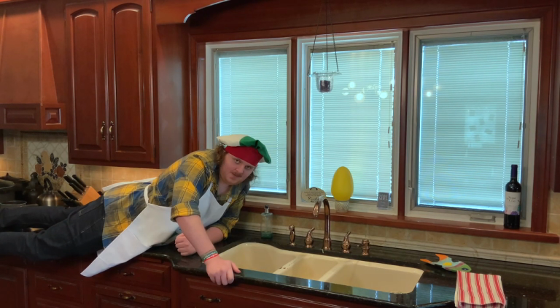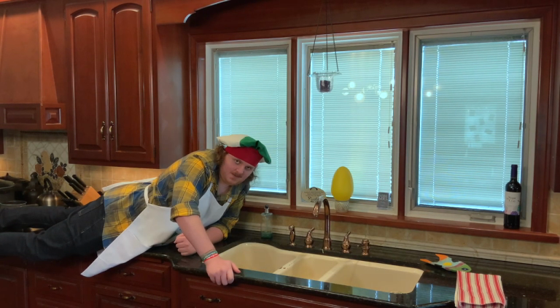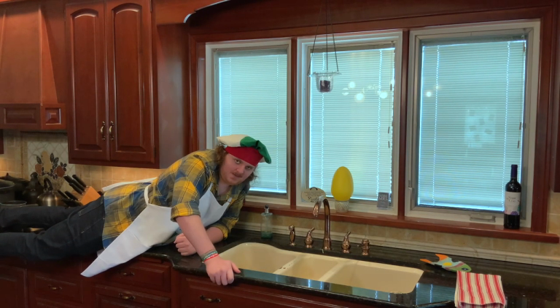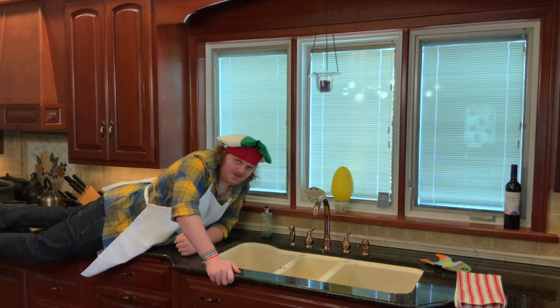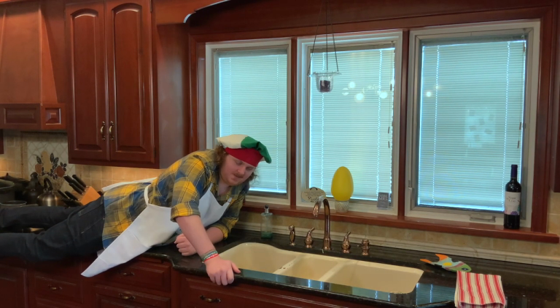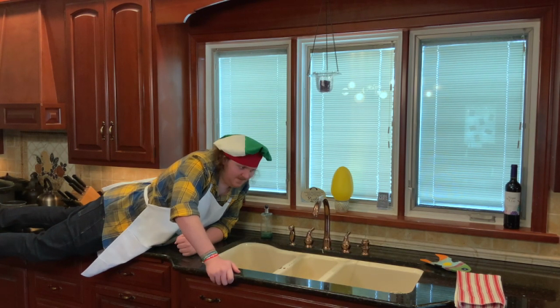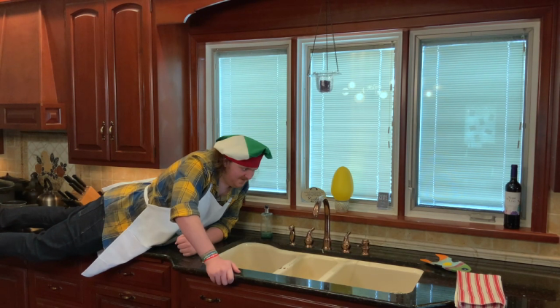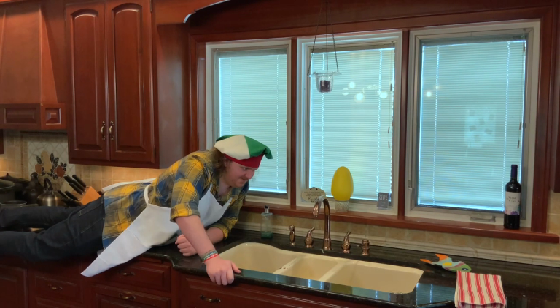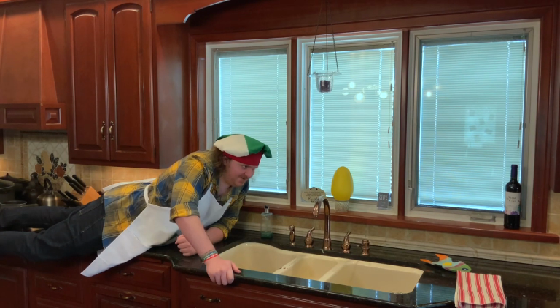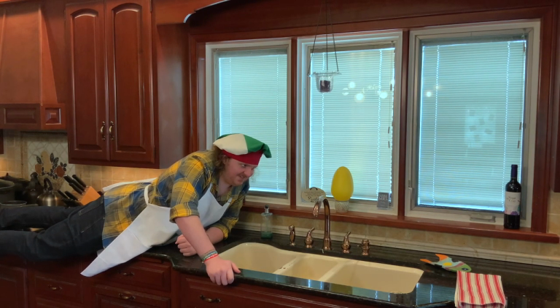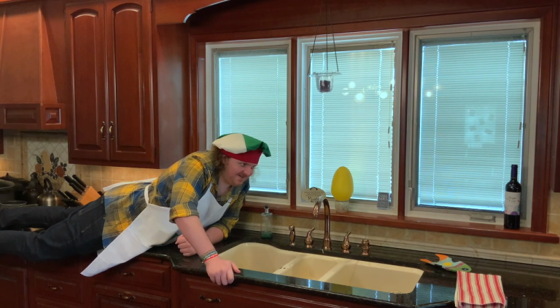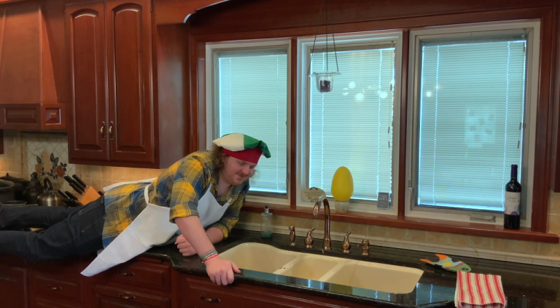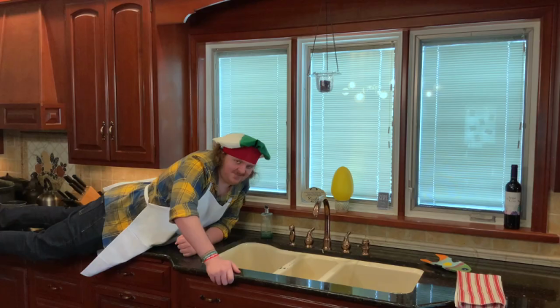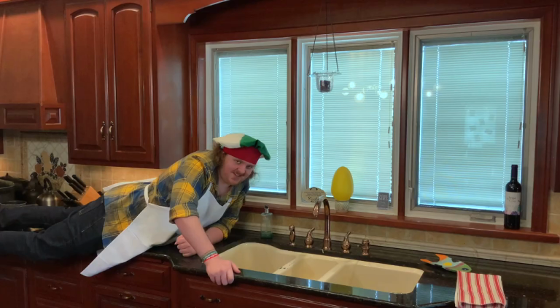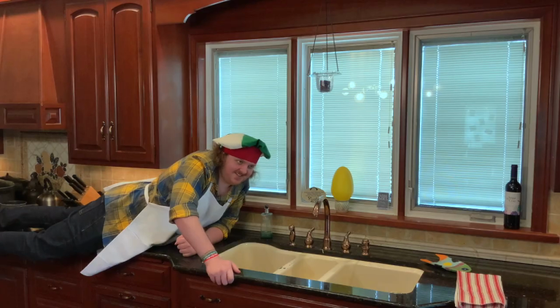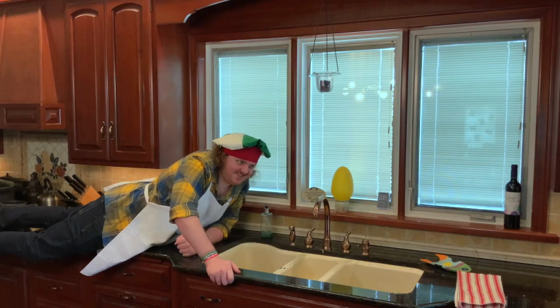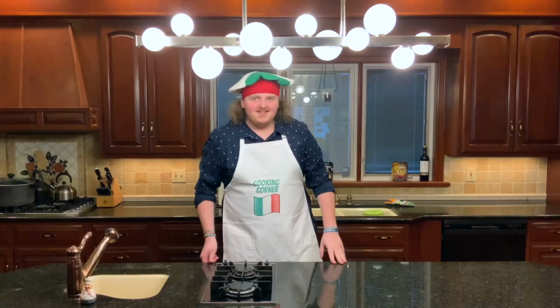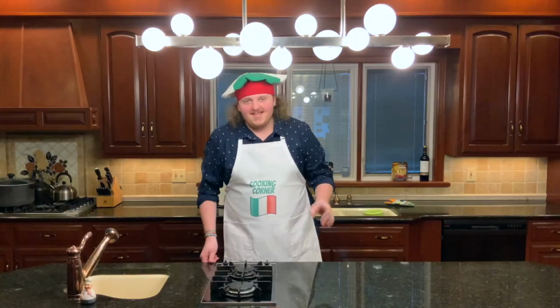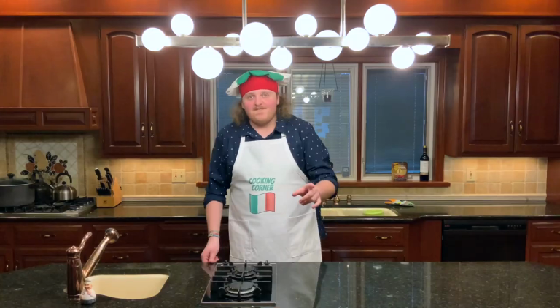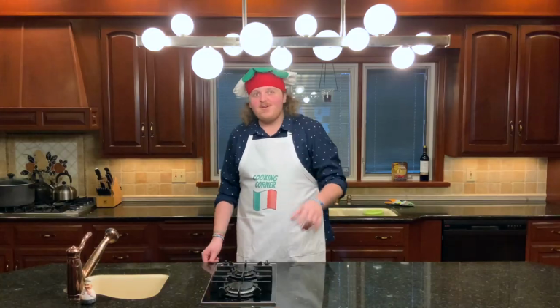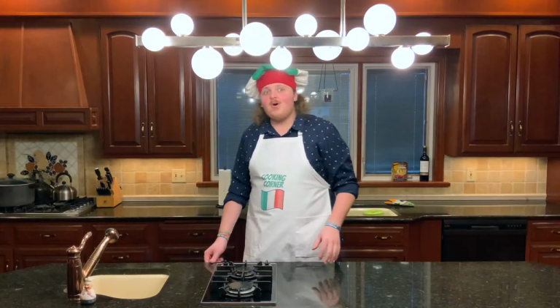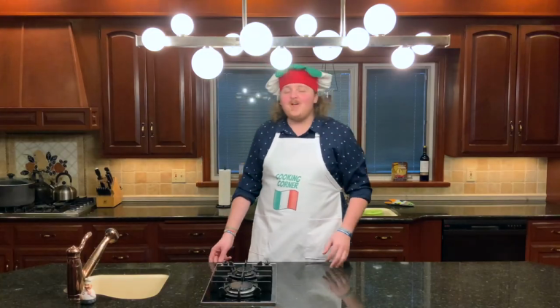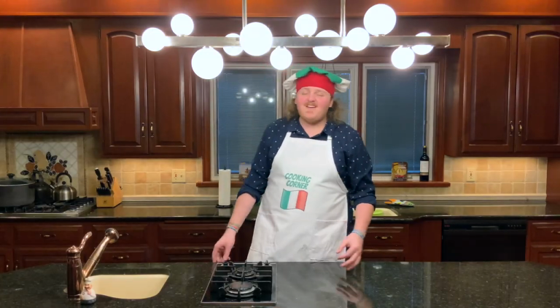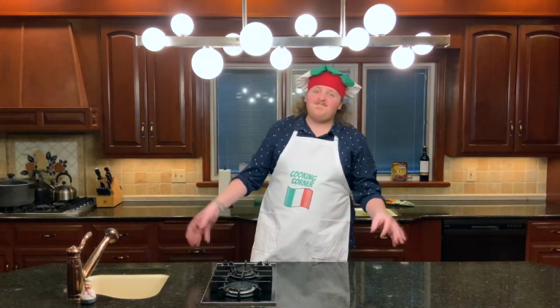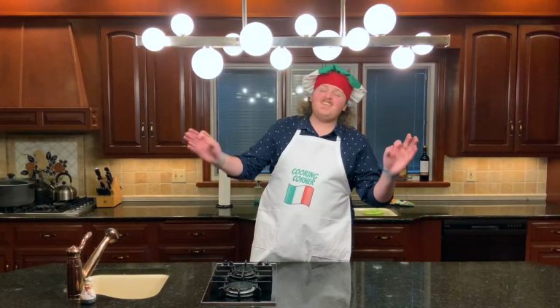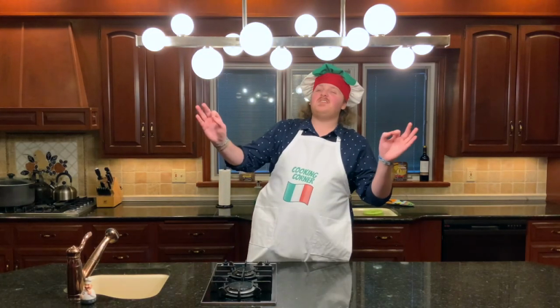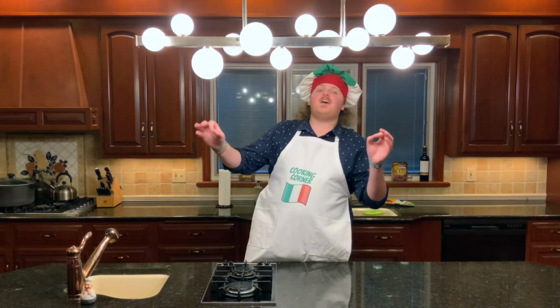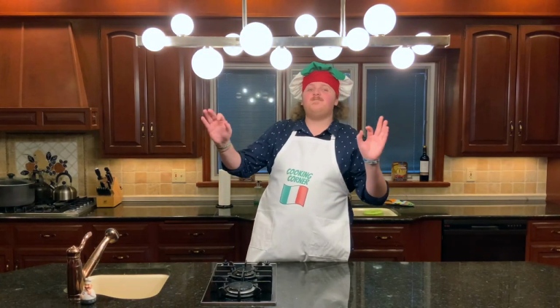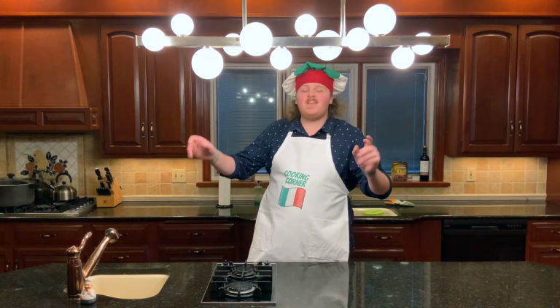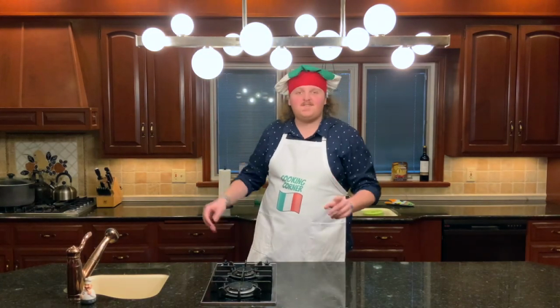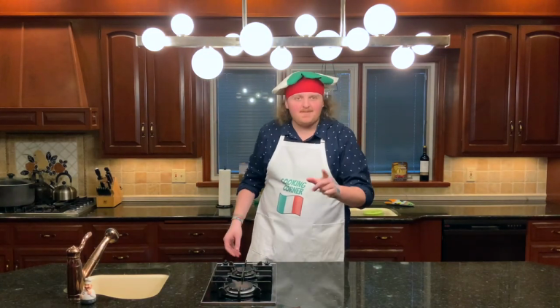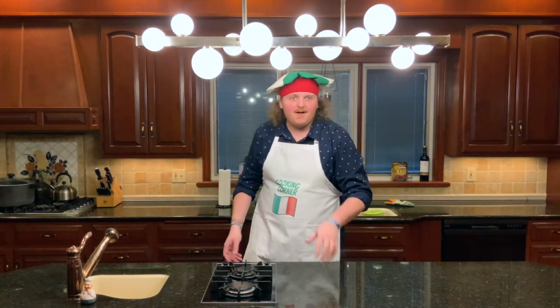What do you think? What do you think, Kevin? Tell me. Today for you, we have a fiesta of flavors for your mouth.